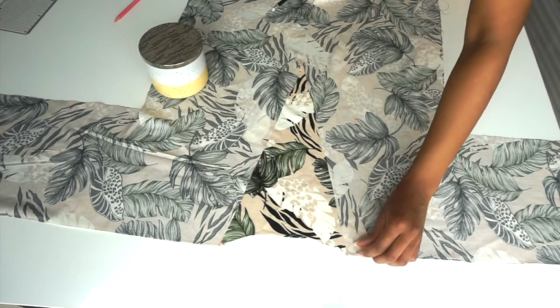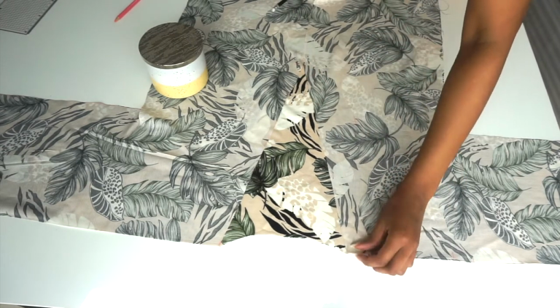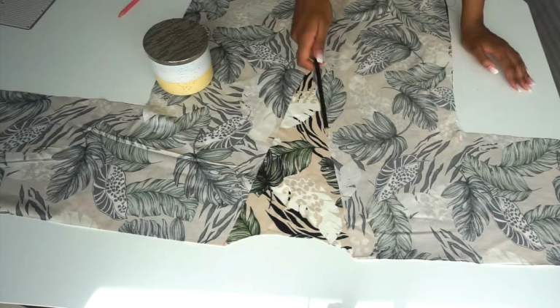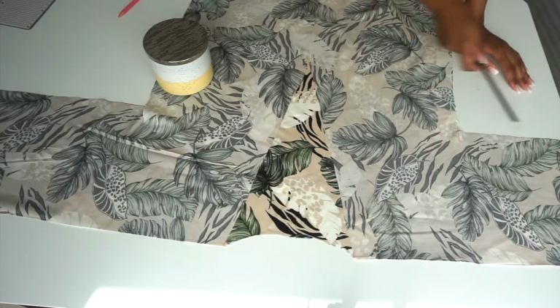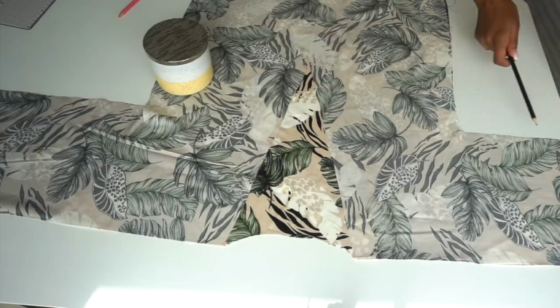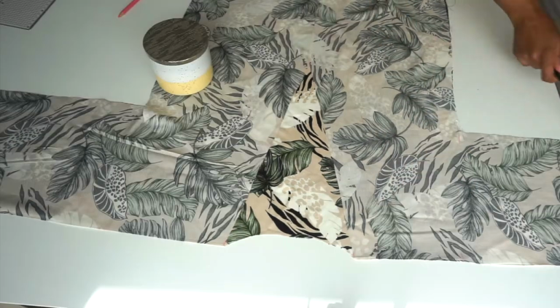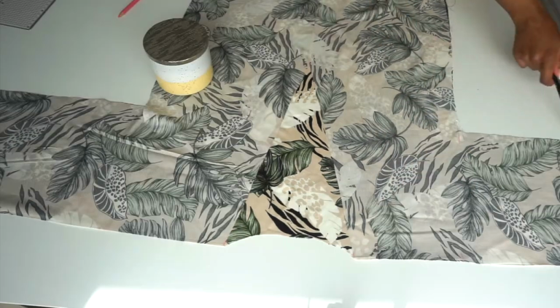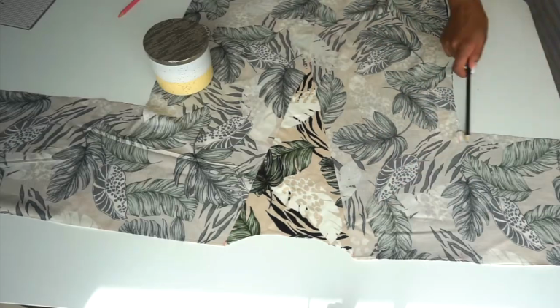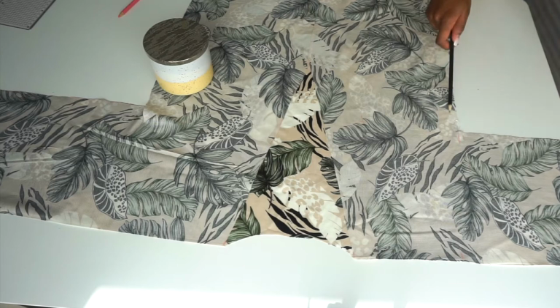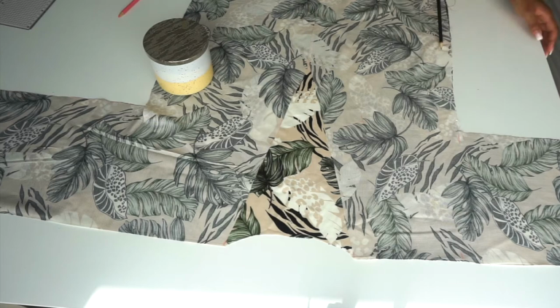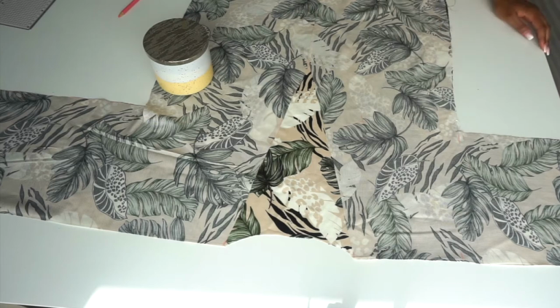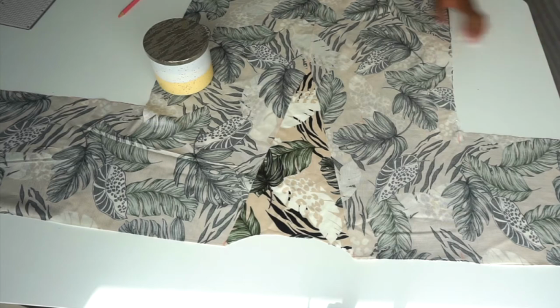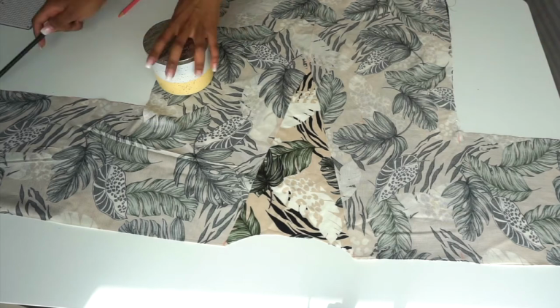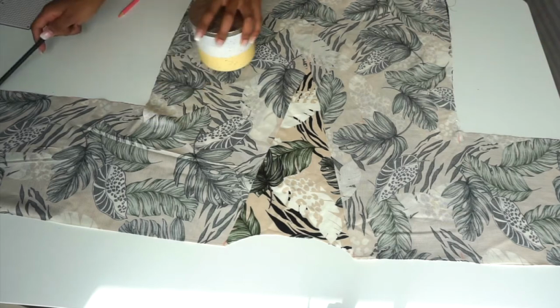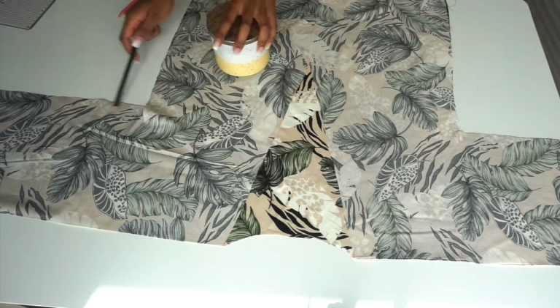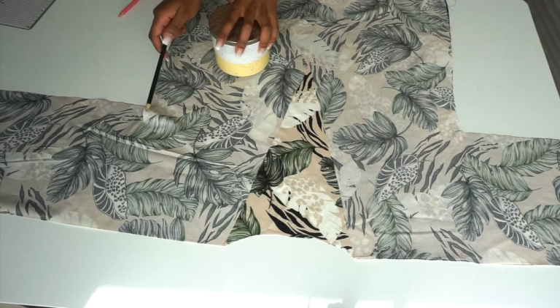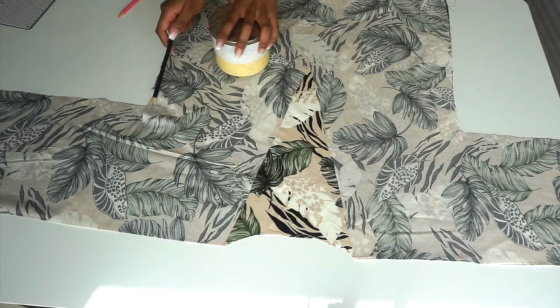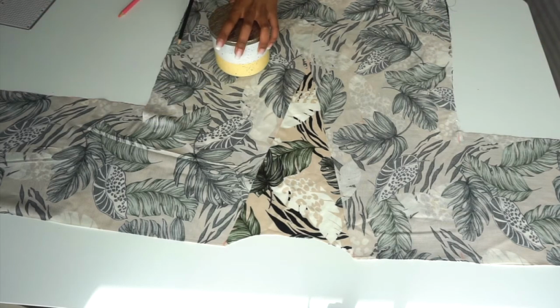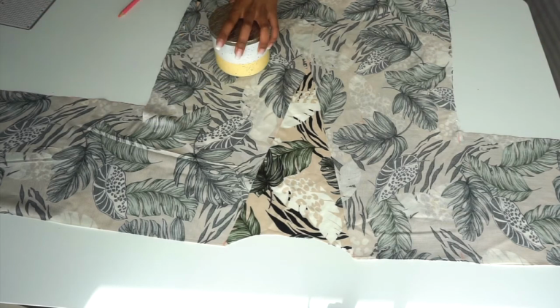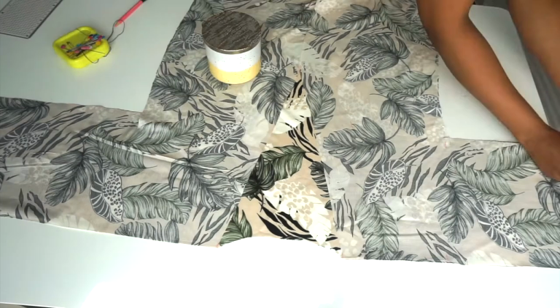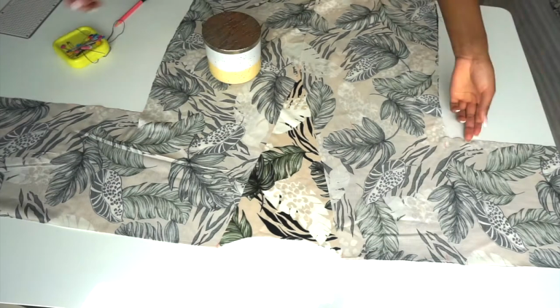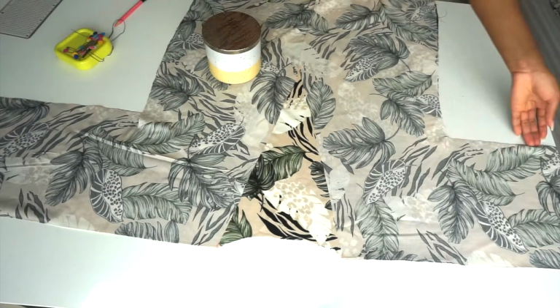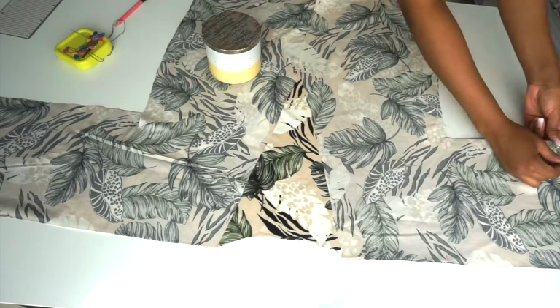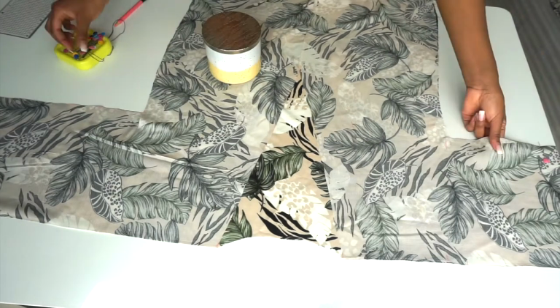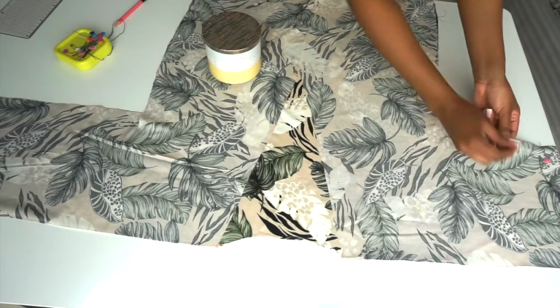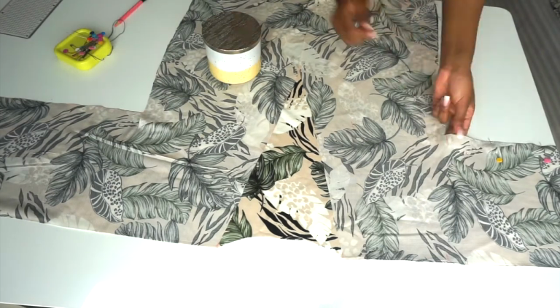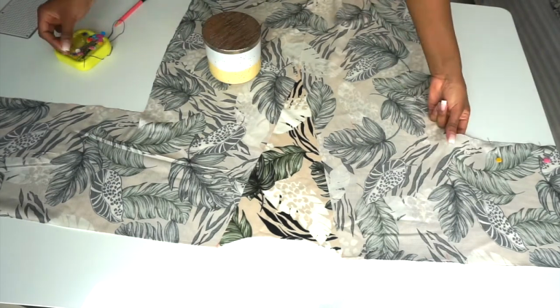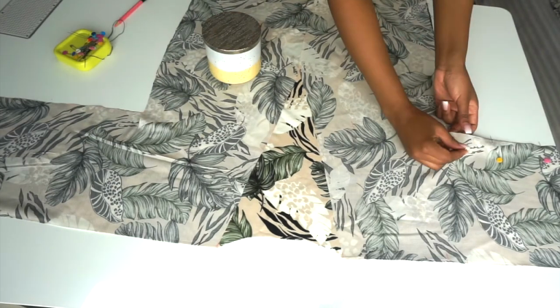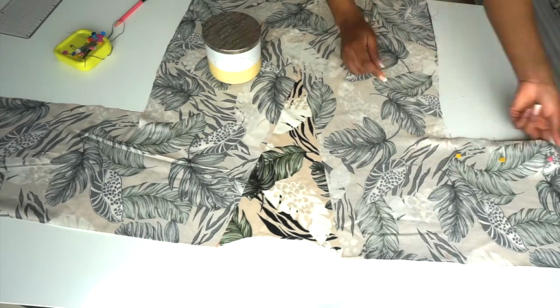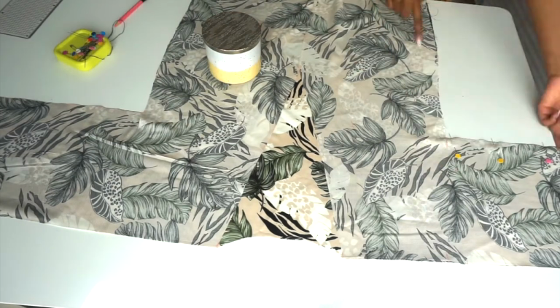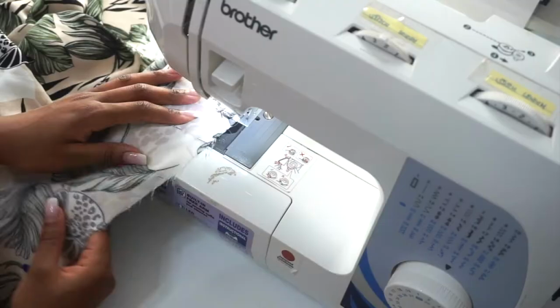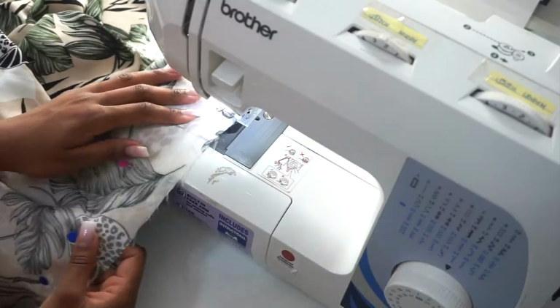Our next step is pinning down the sides and sewing with a half-inch seam allowance.